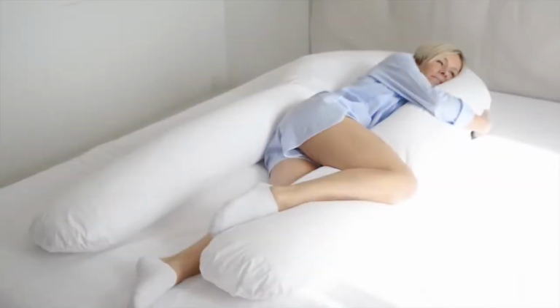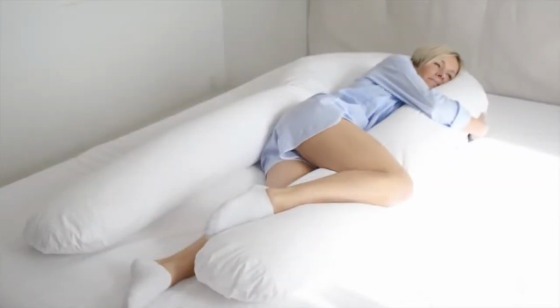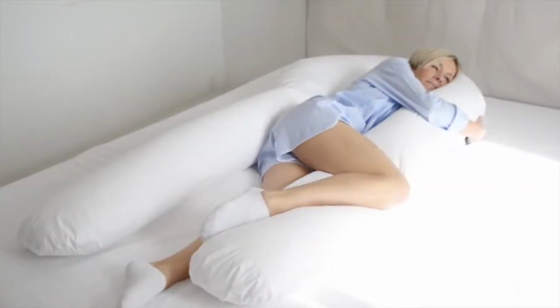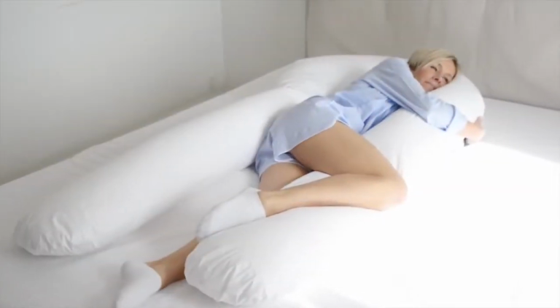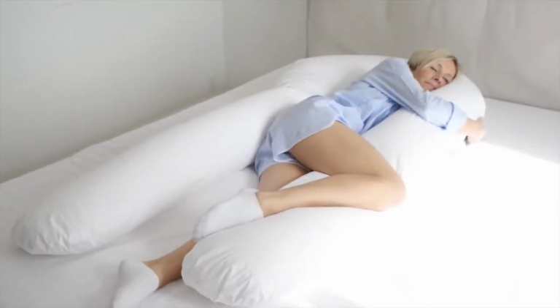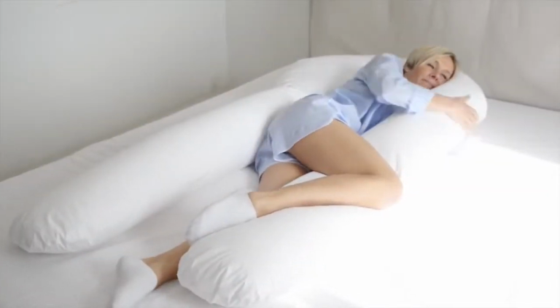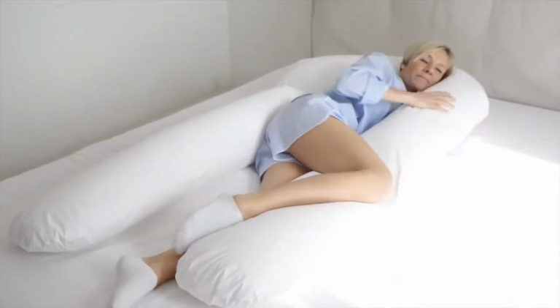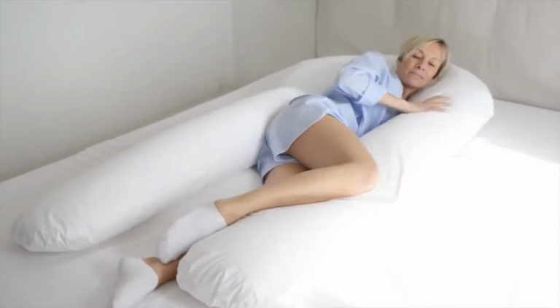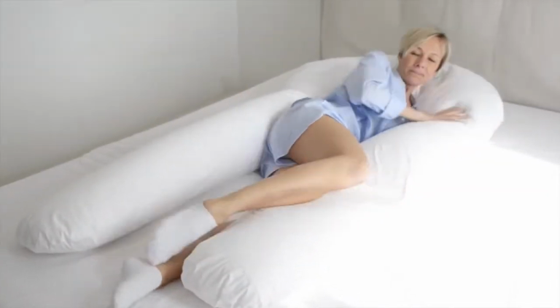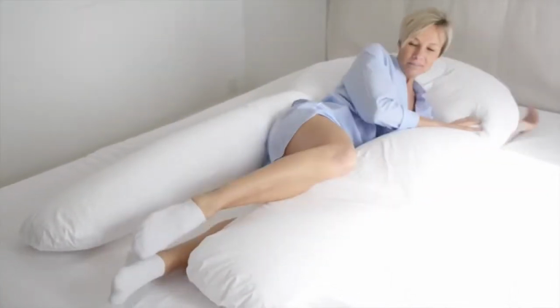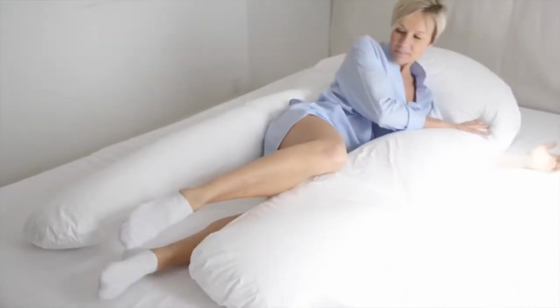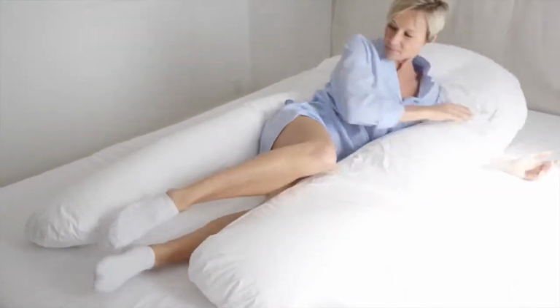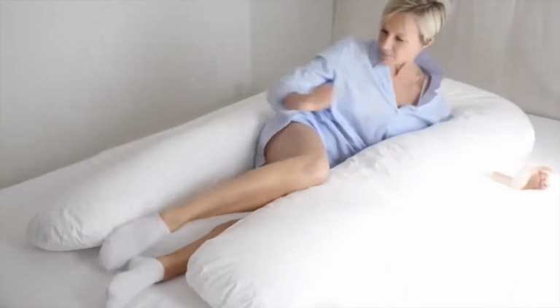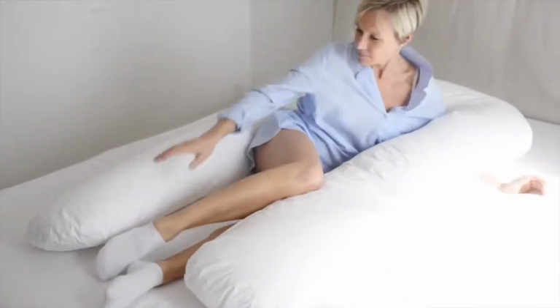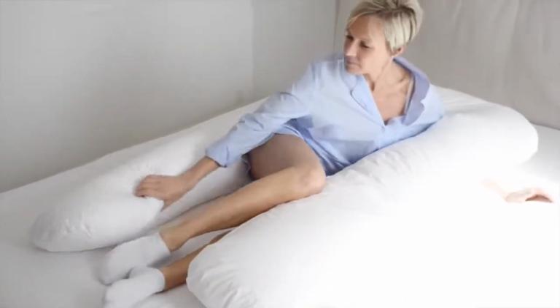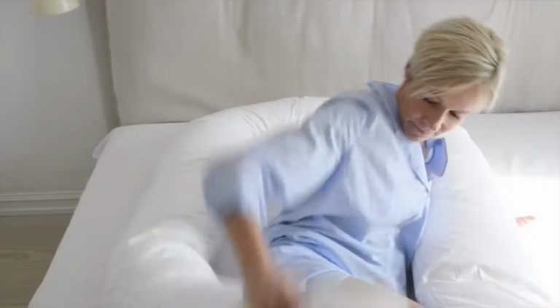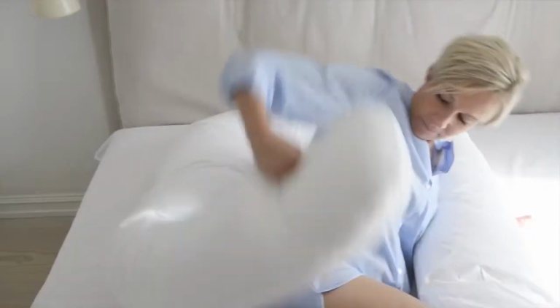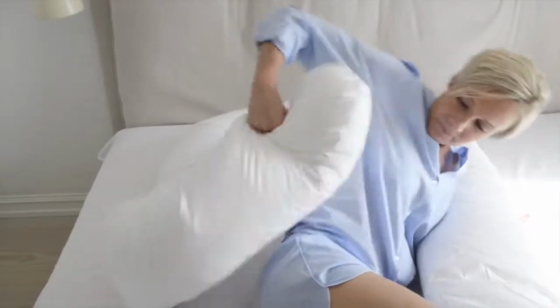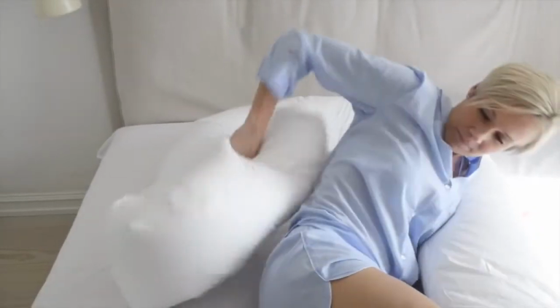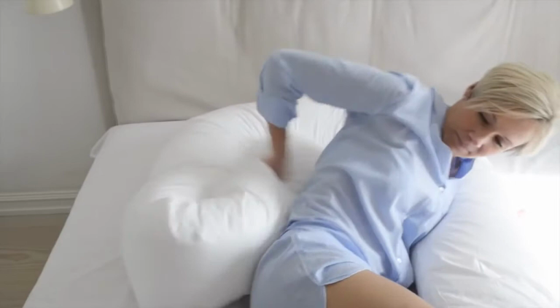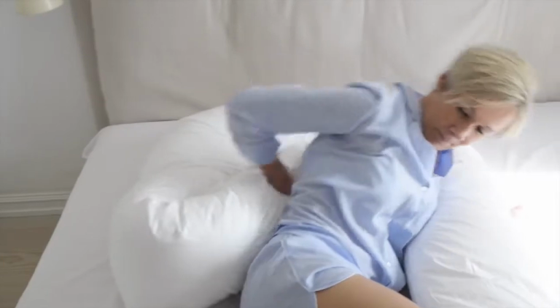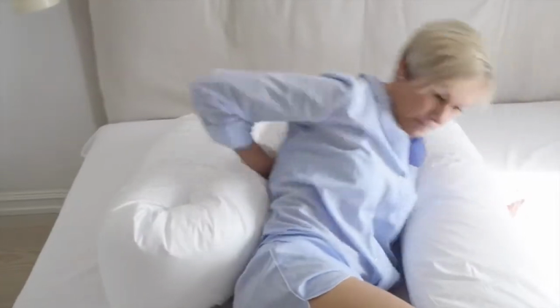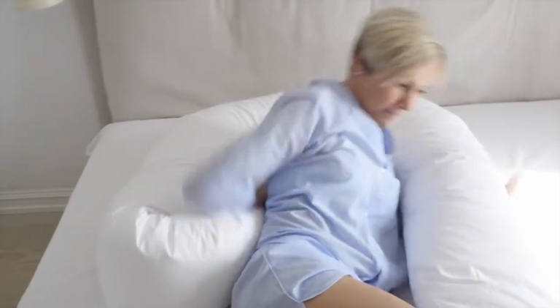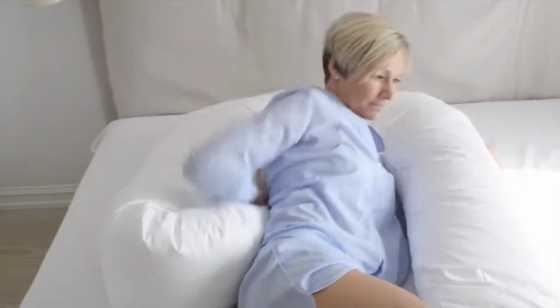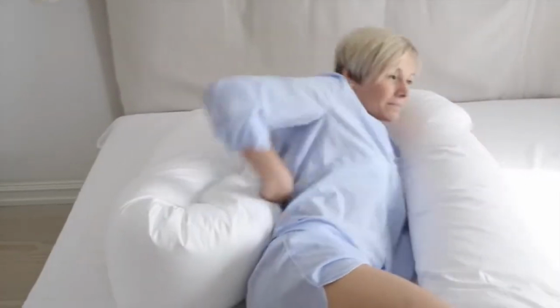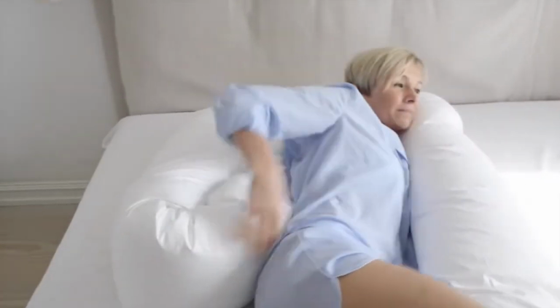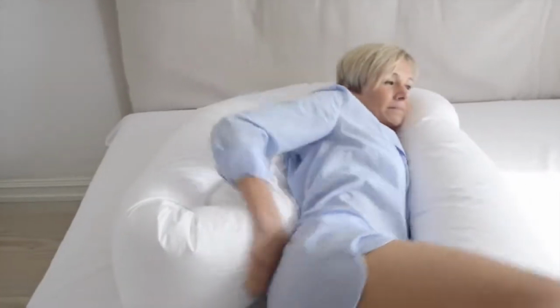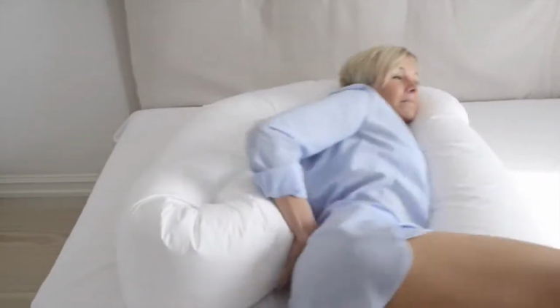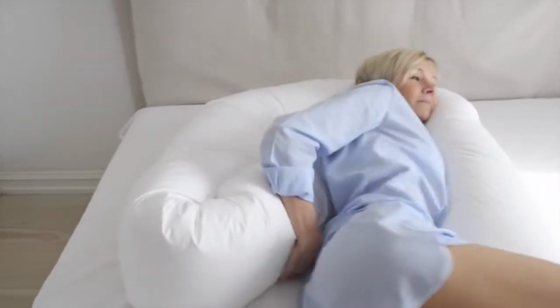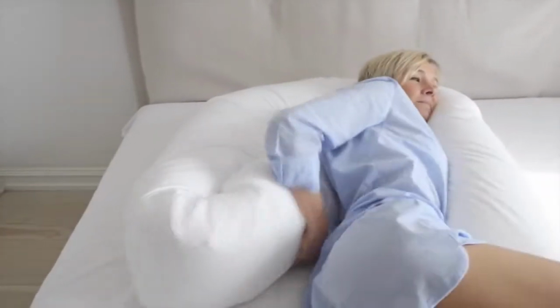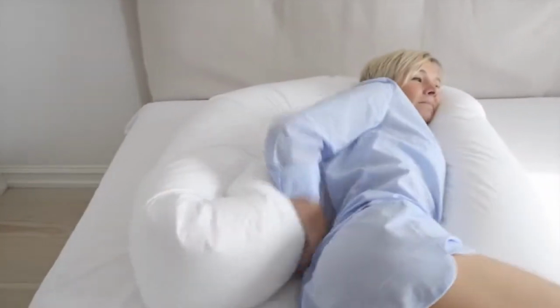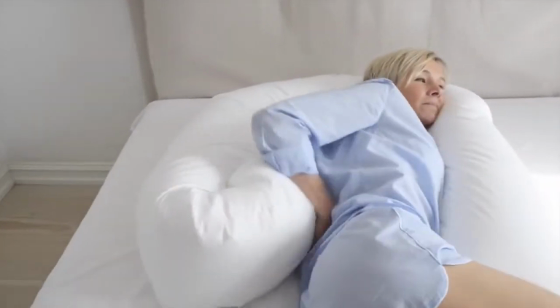Another position providing added back support: simply bend one leg of the pillow behind your back.